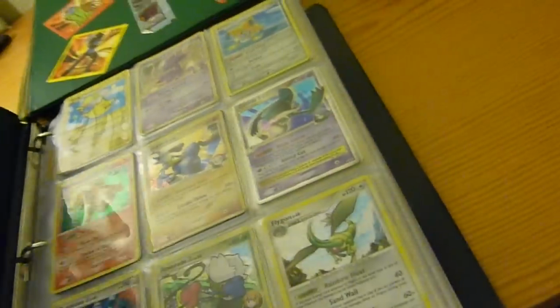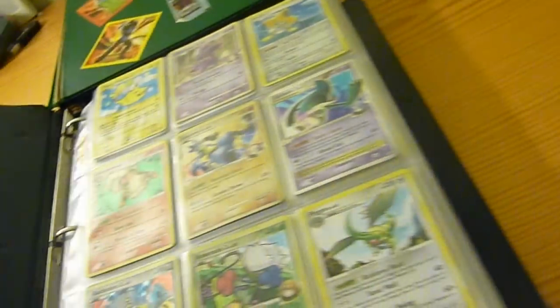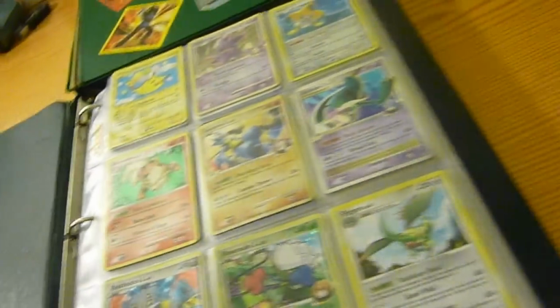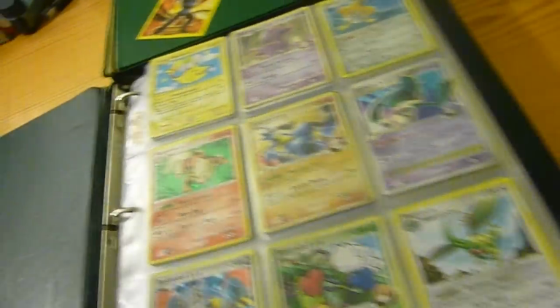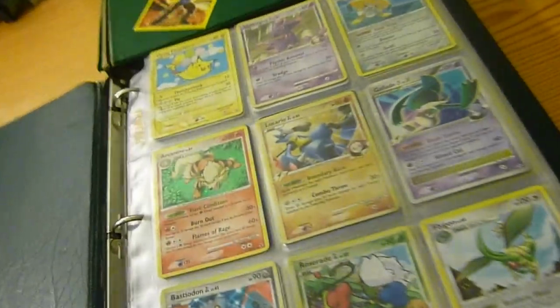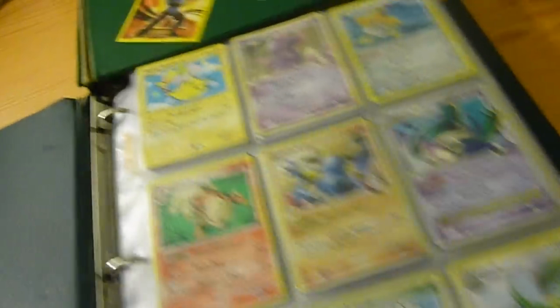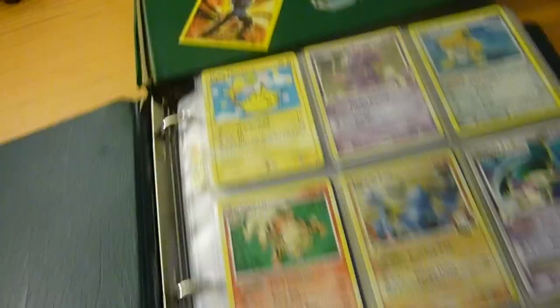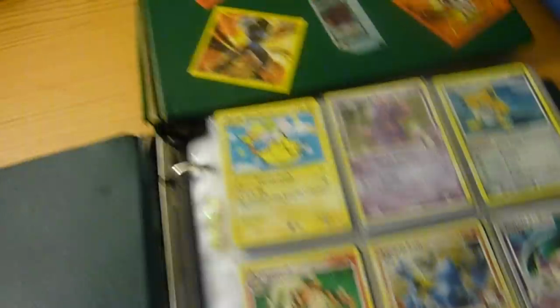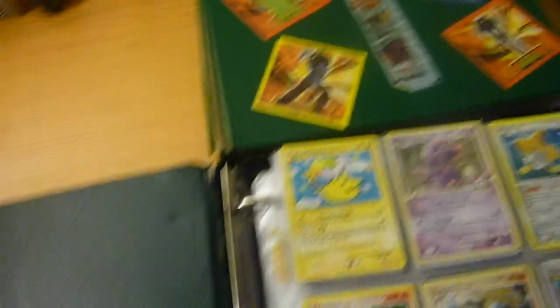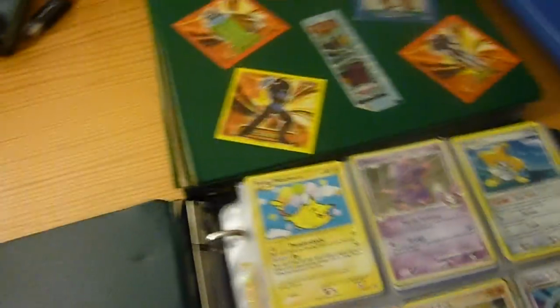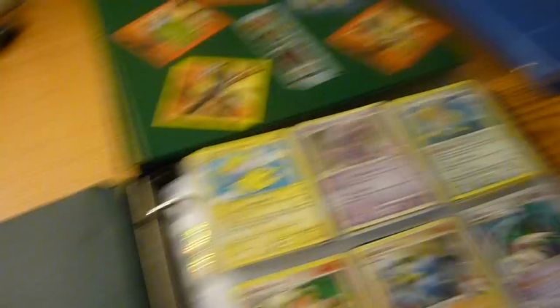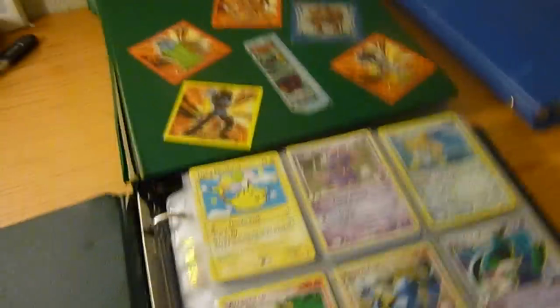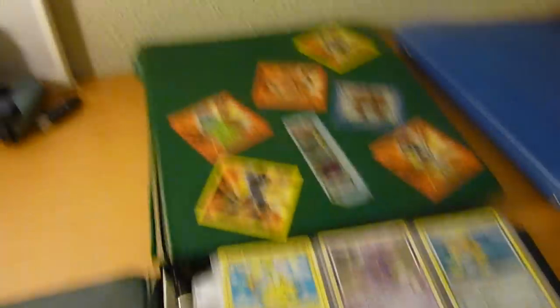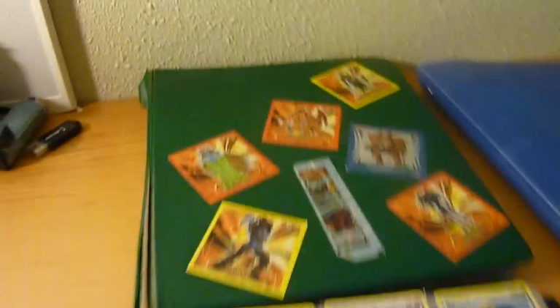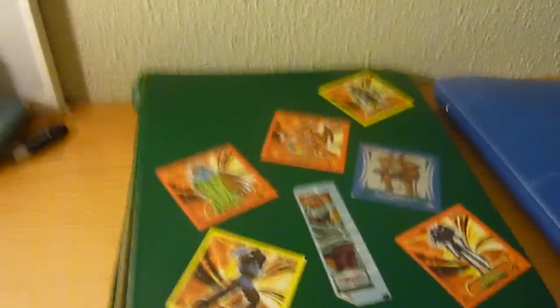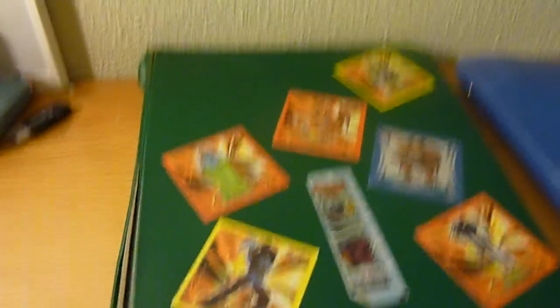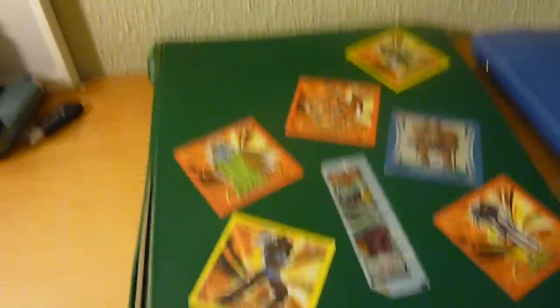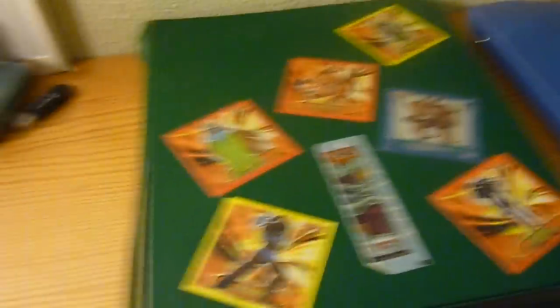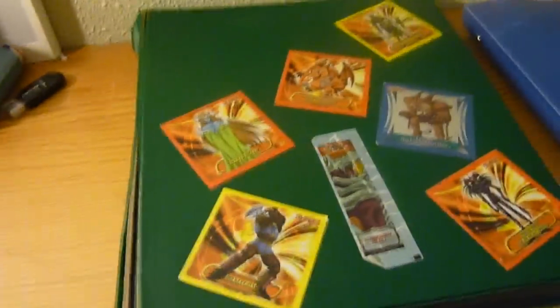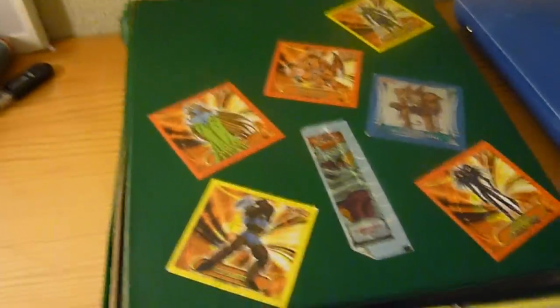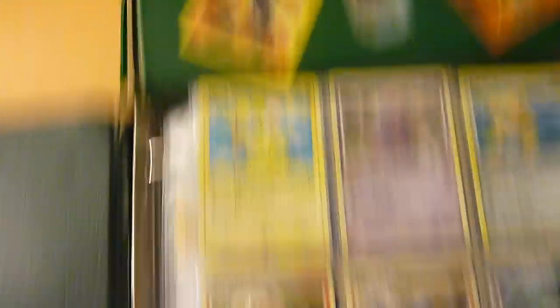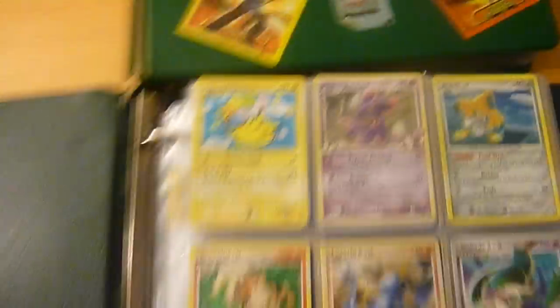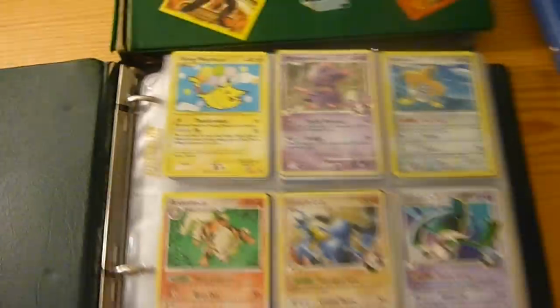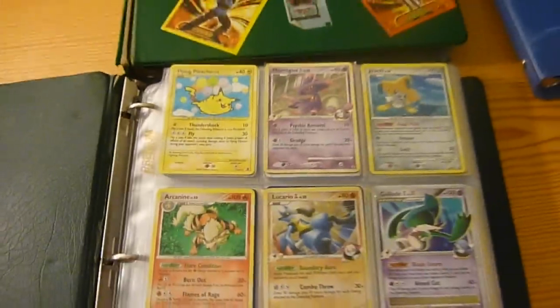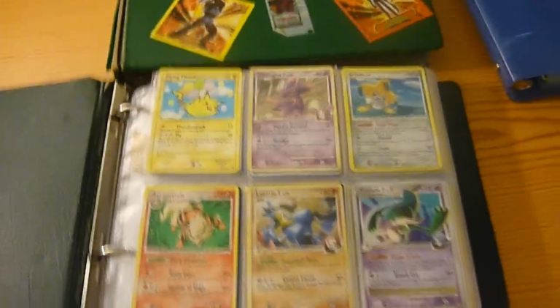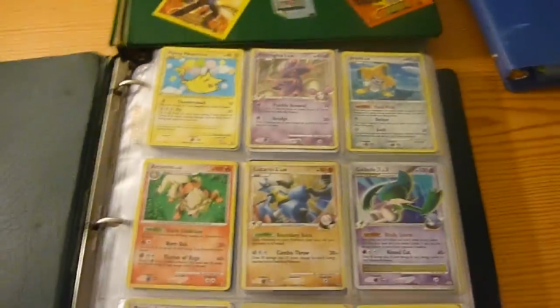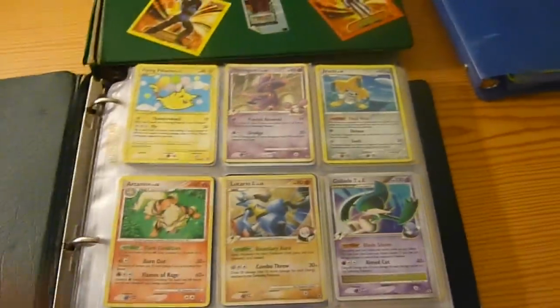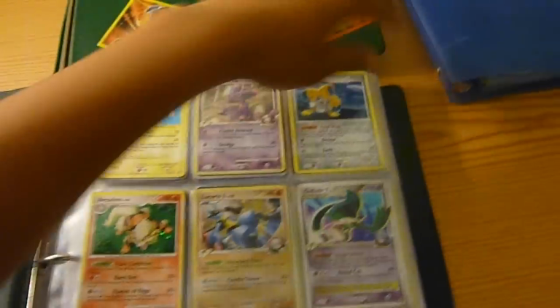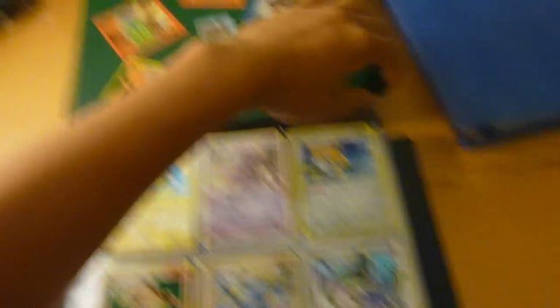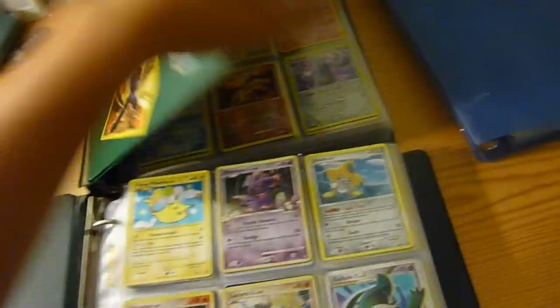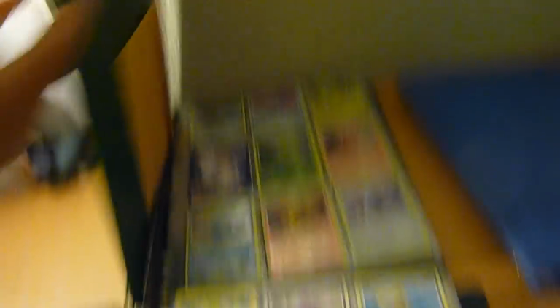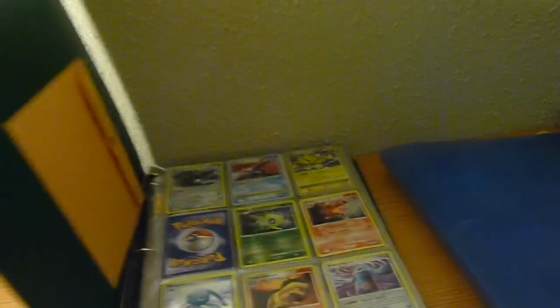Alright, I think I'm gonna make another video for that binder right there — it's filled with some good stuff.